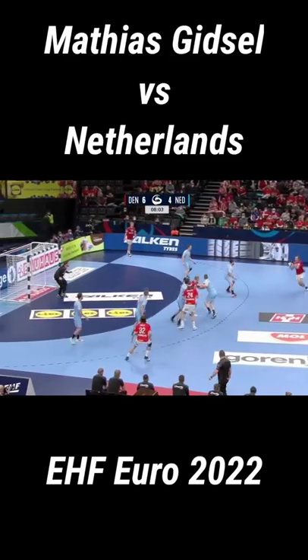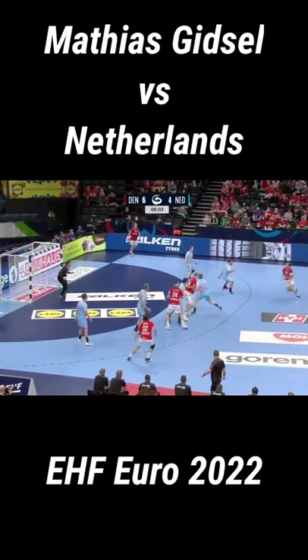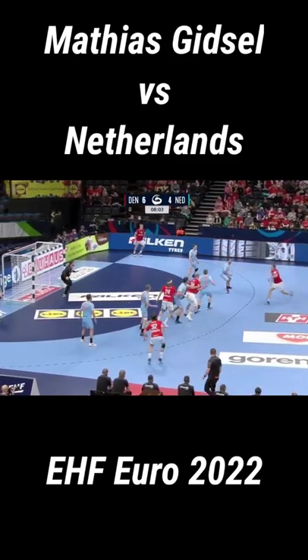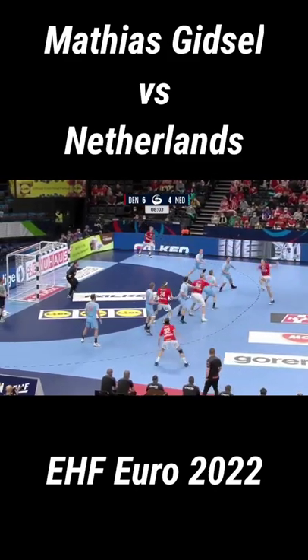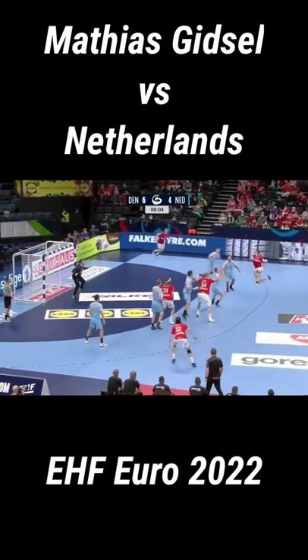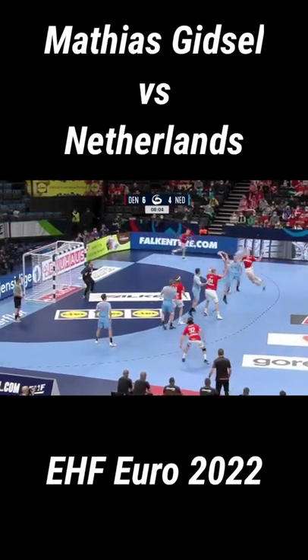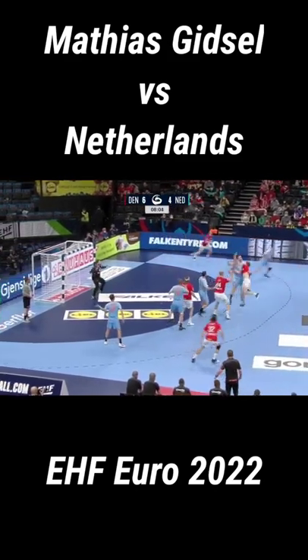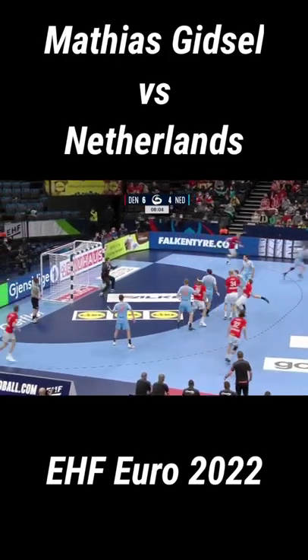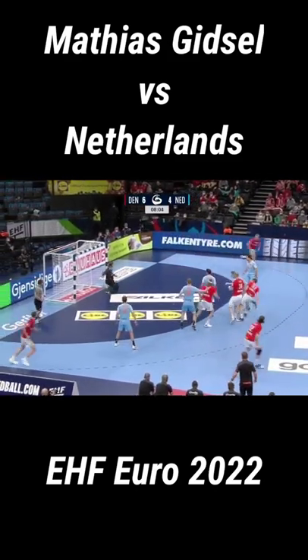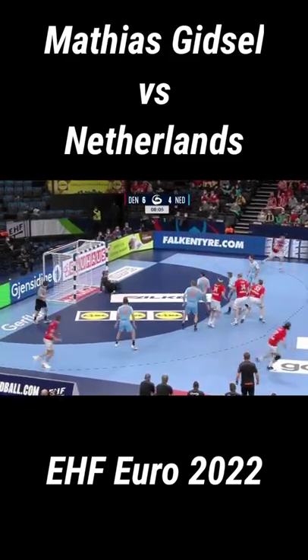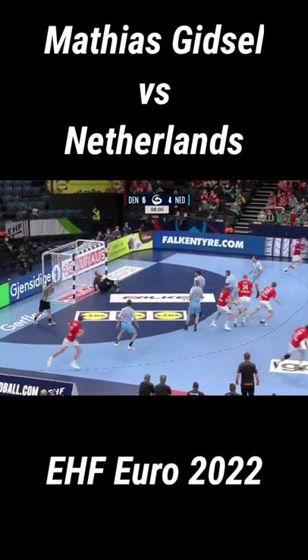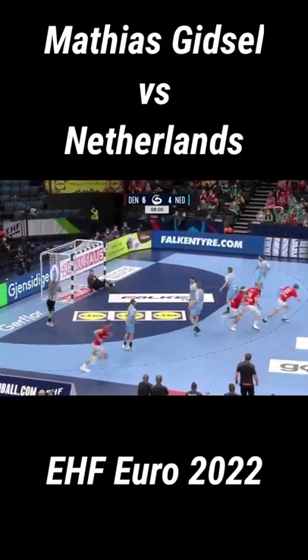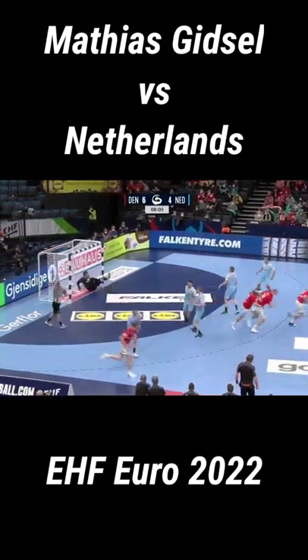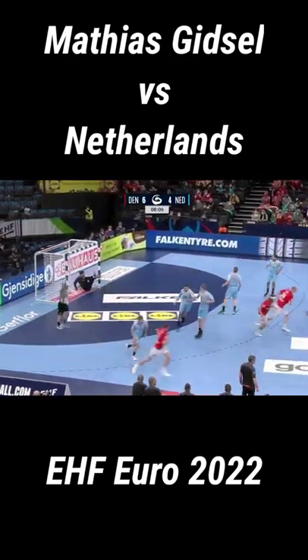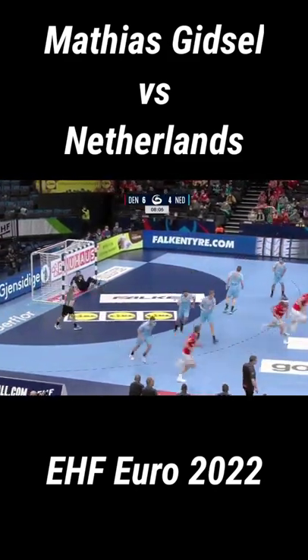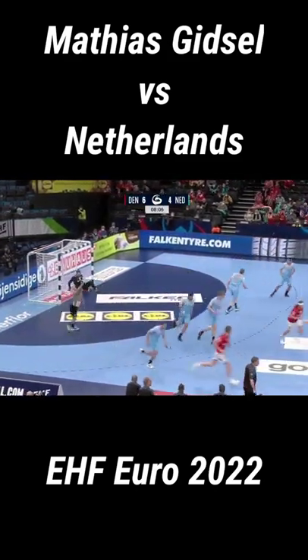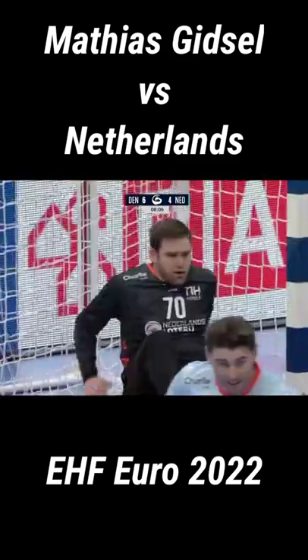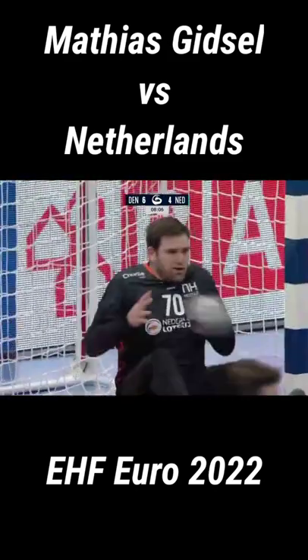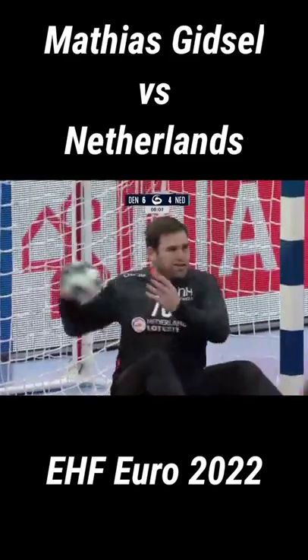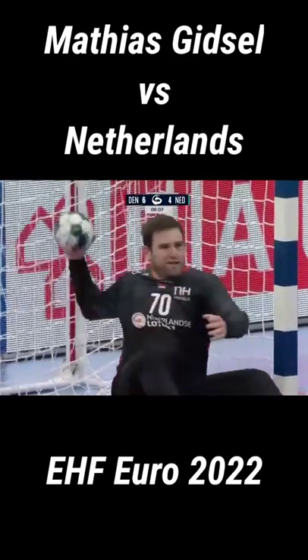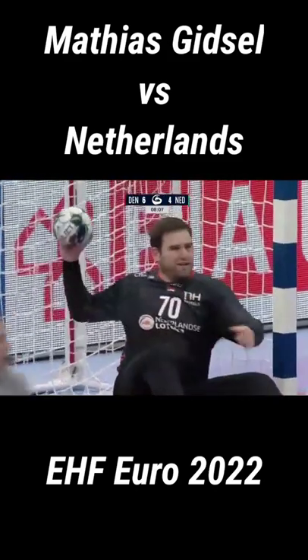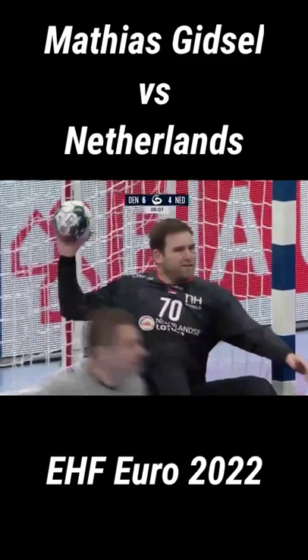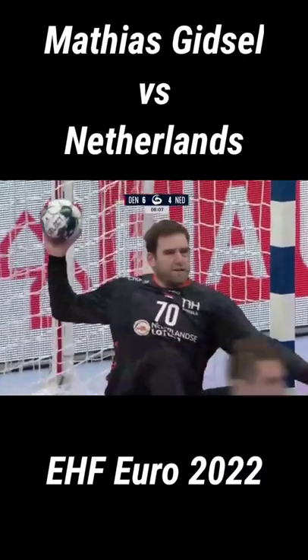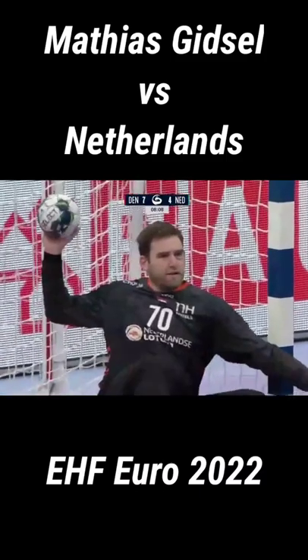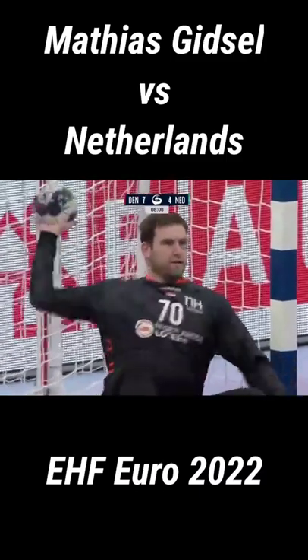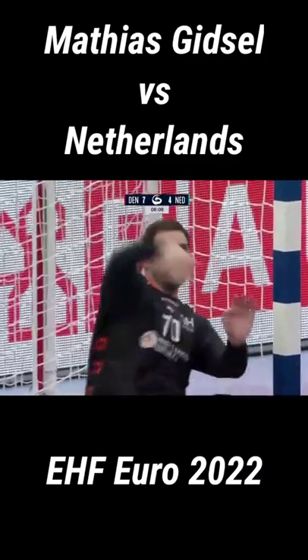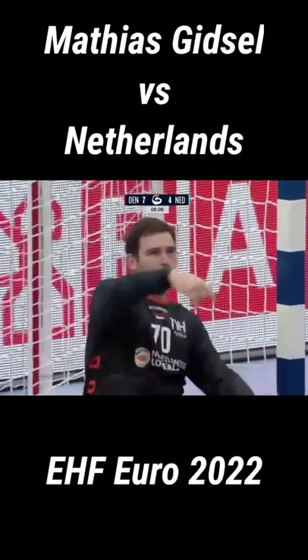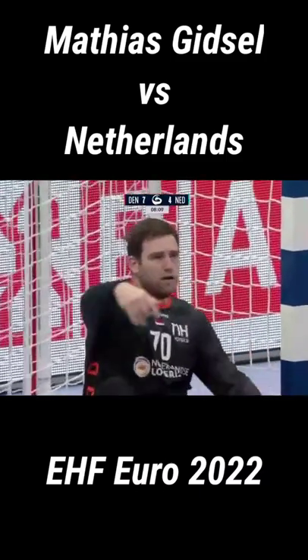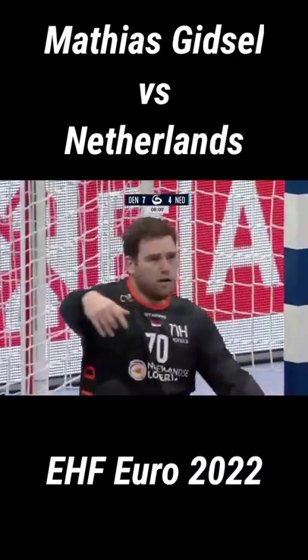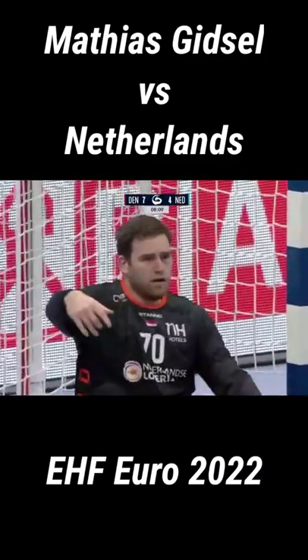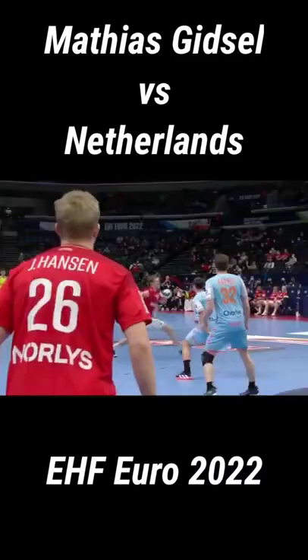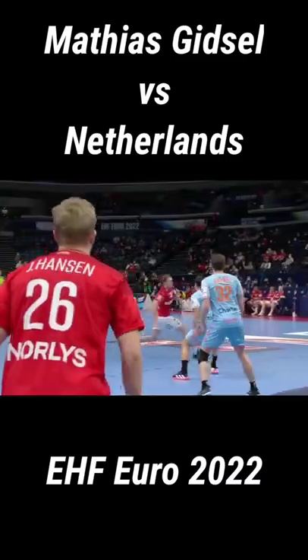Hansen across, Giesel from long range — oh, just squeezes that one in on the bottom right-hand corner. One out.